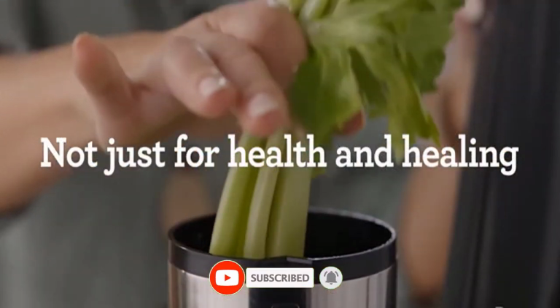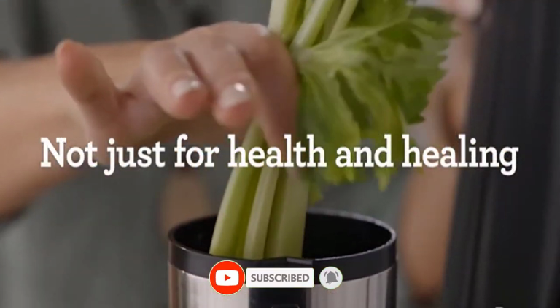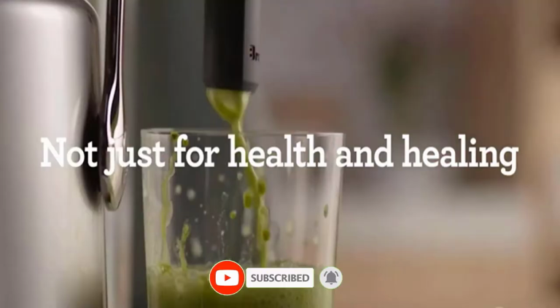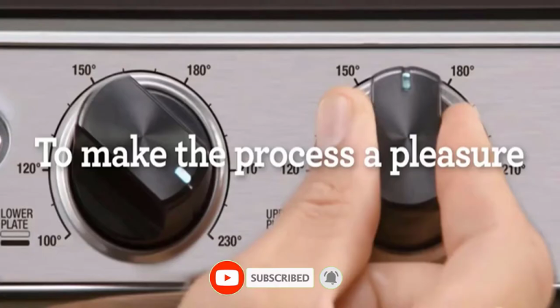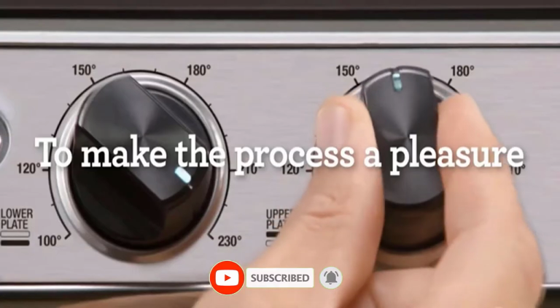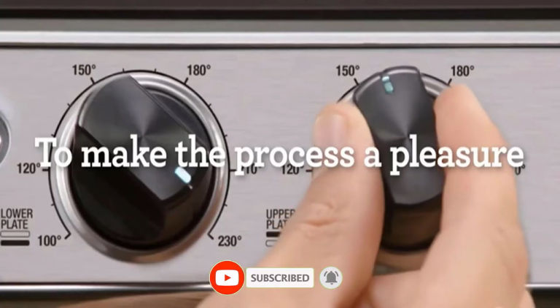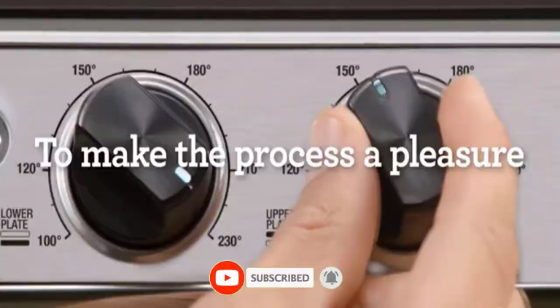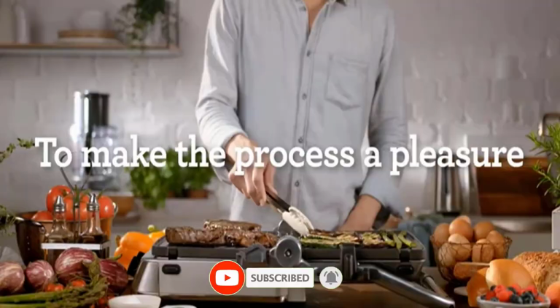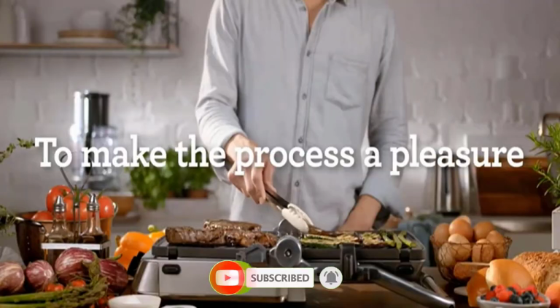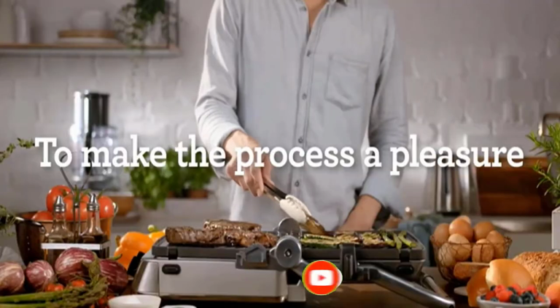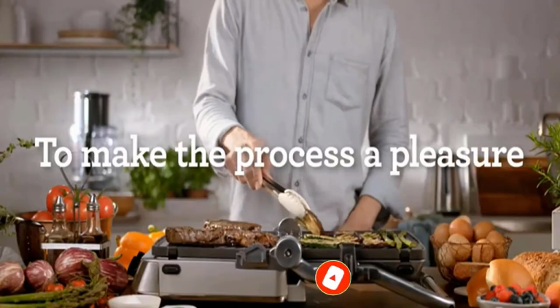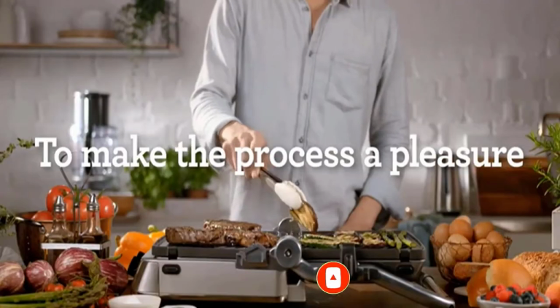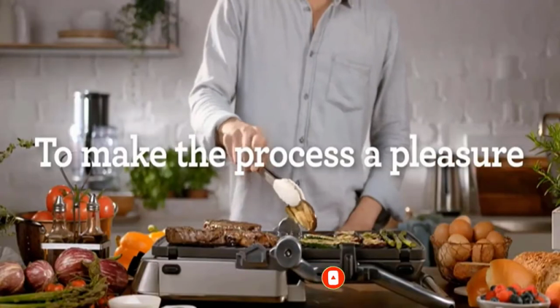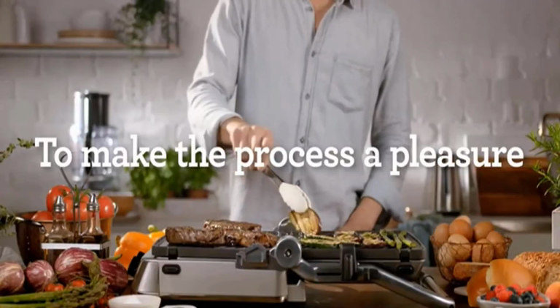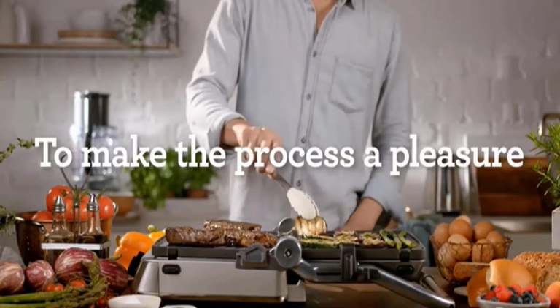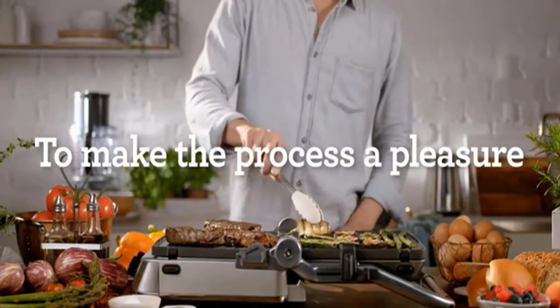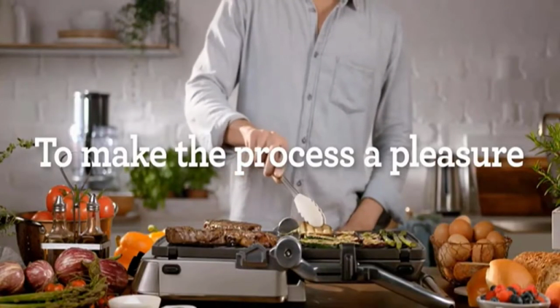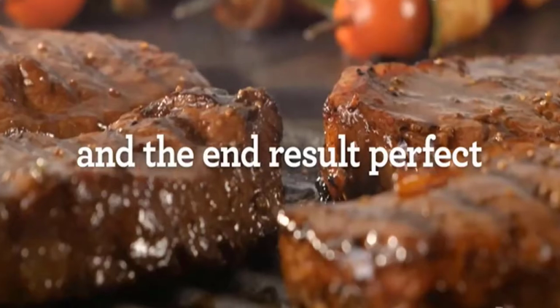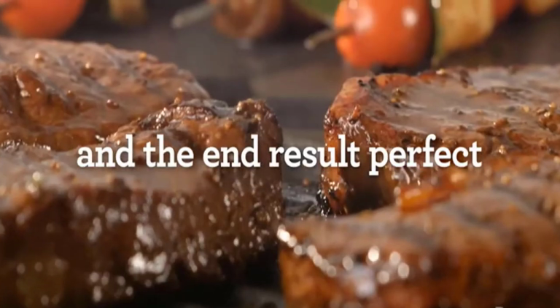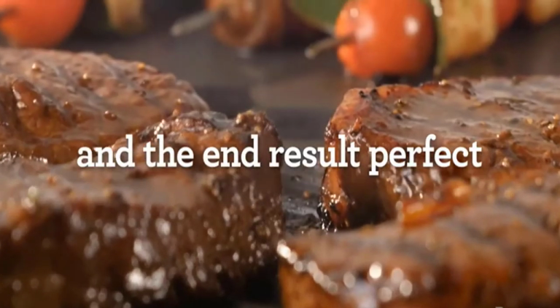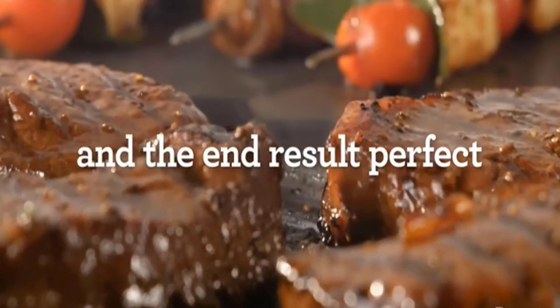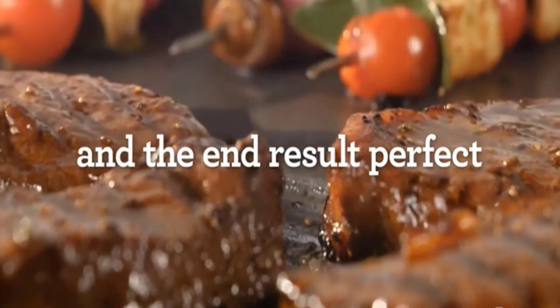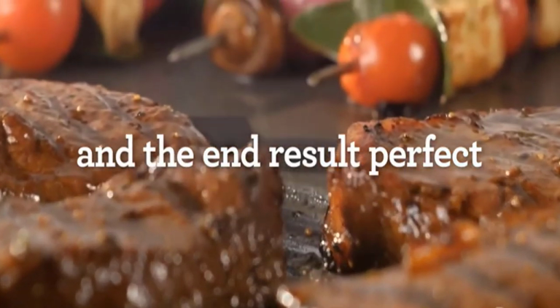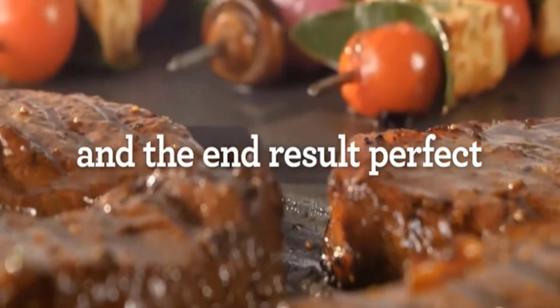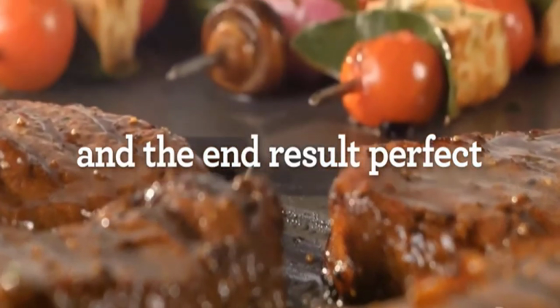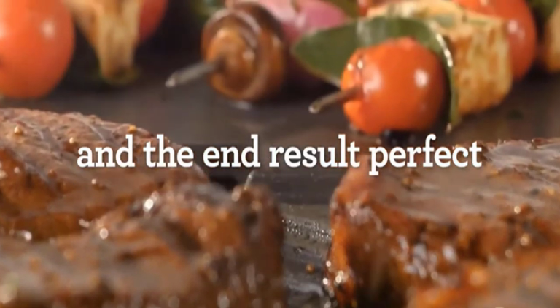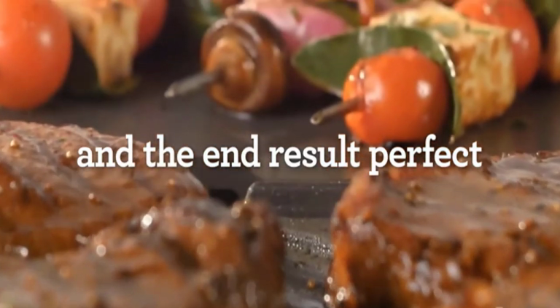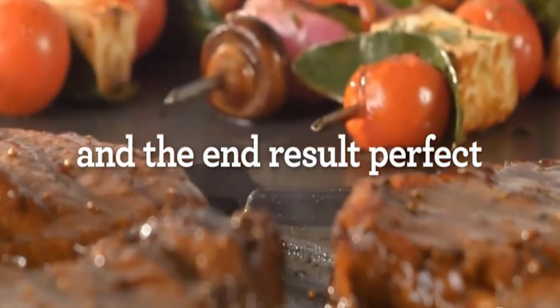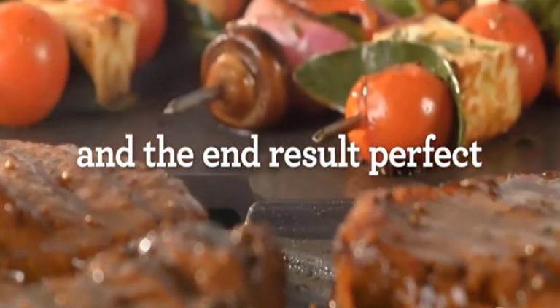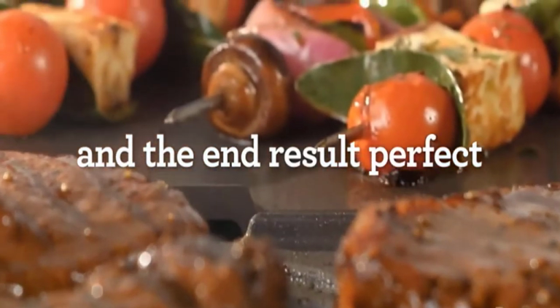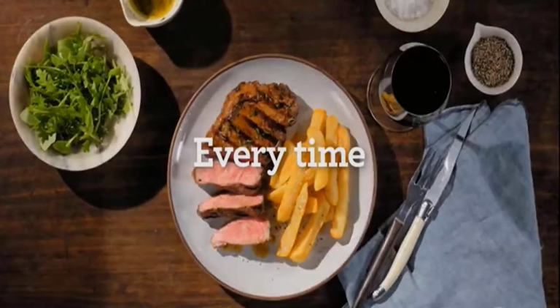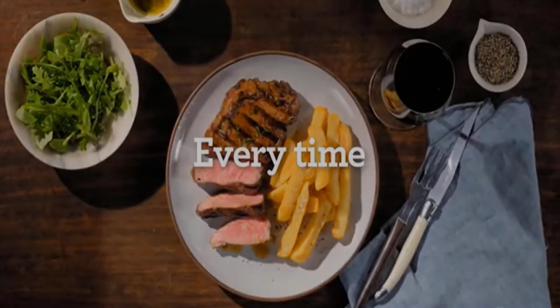Advantages: Unique yogurt feature. Large diameter pot is perfect for large cuts of meat.